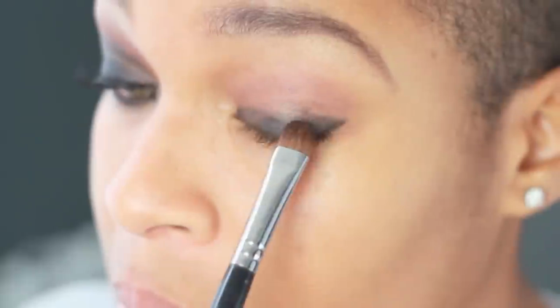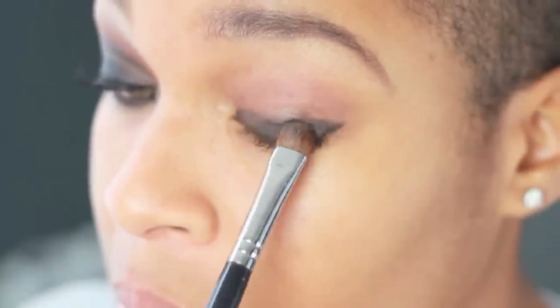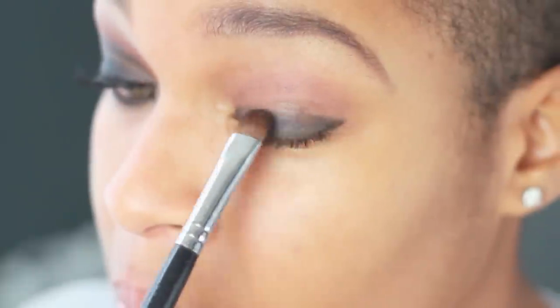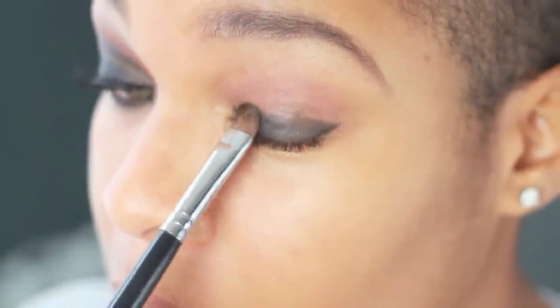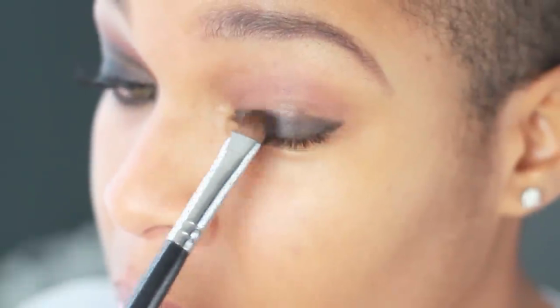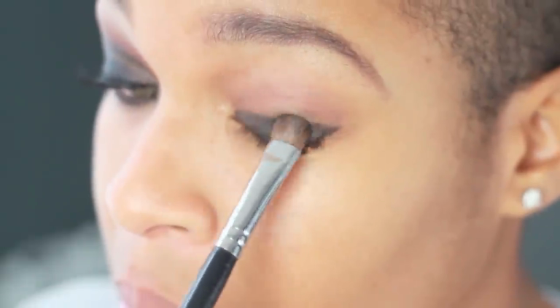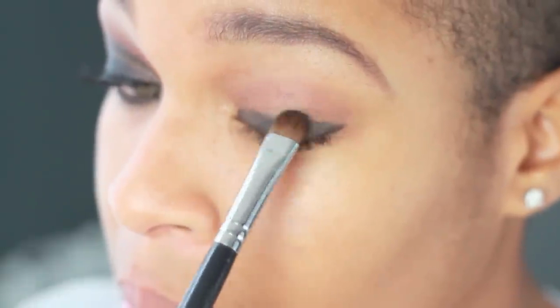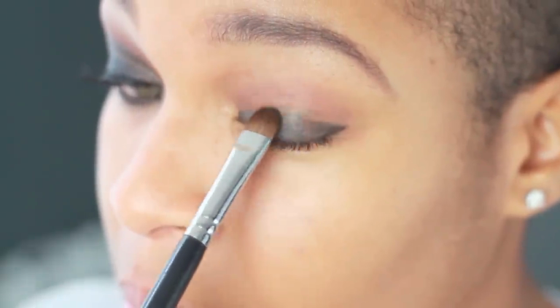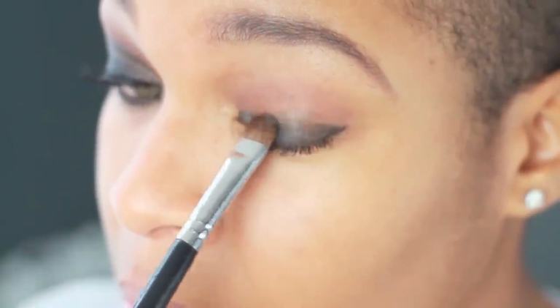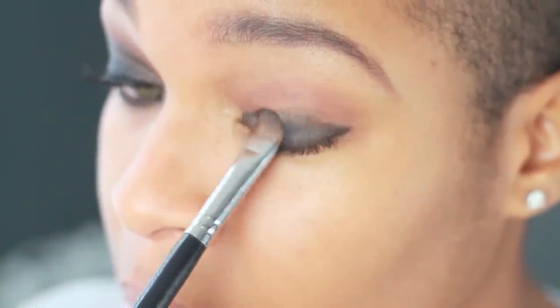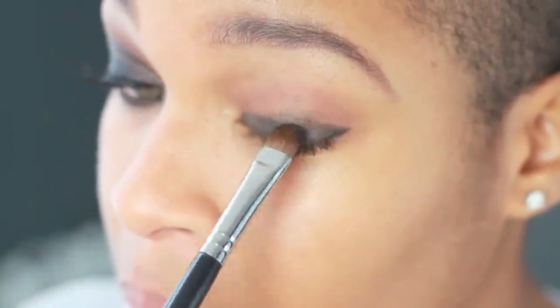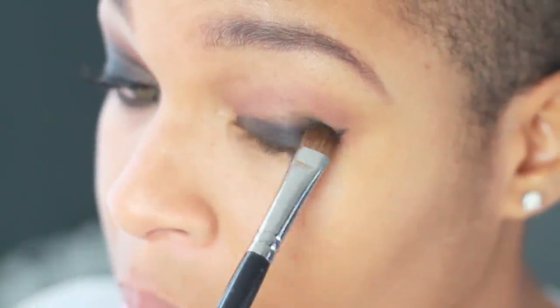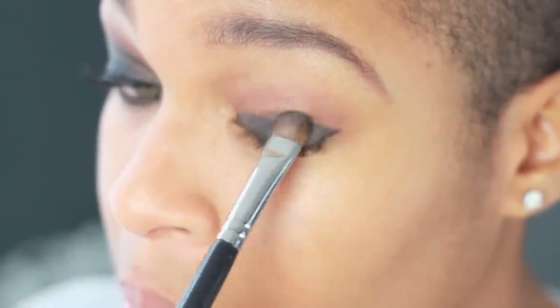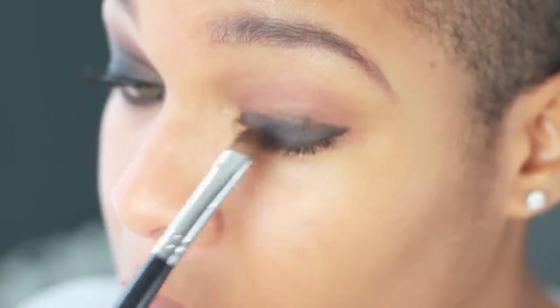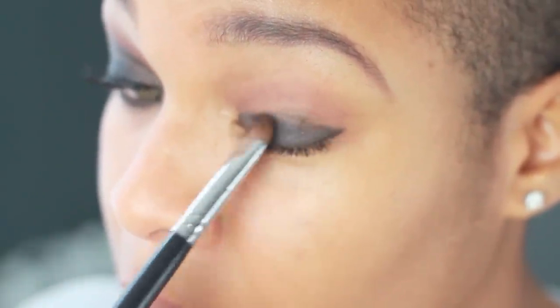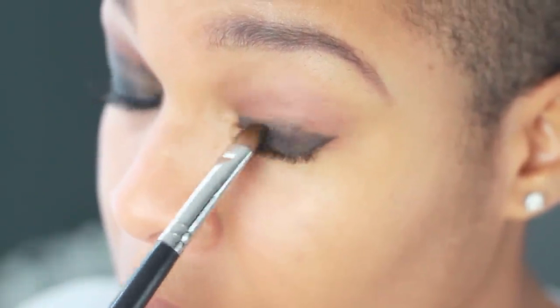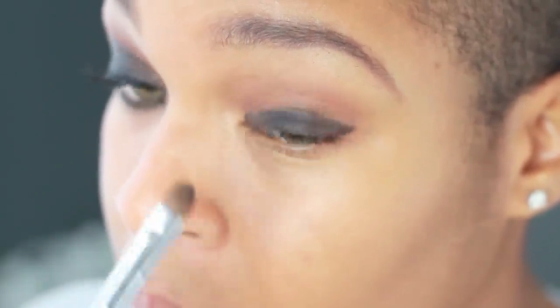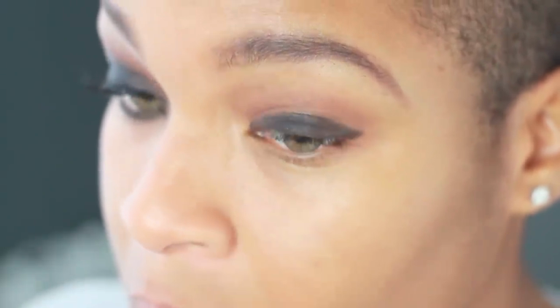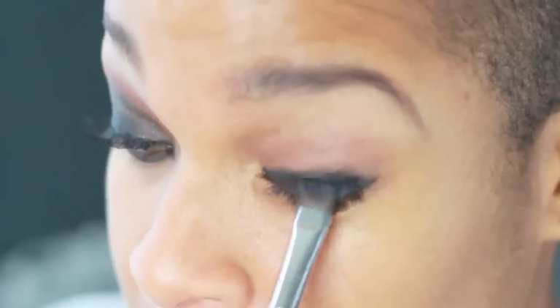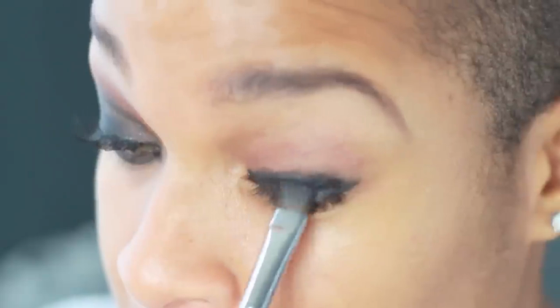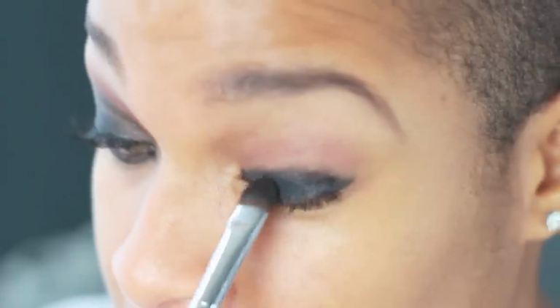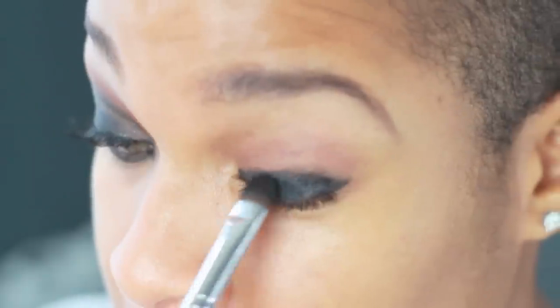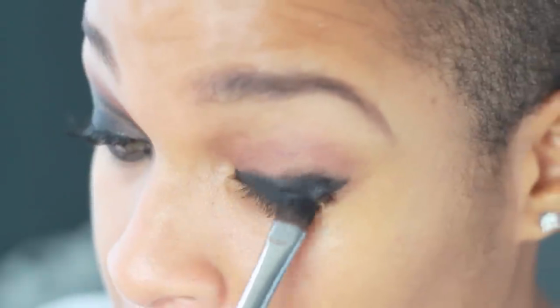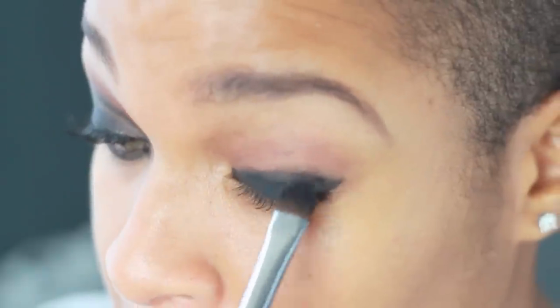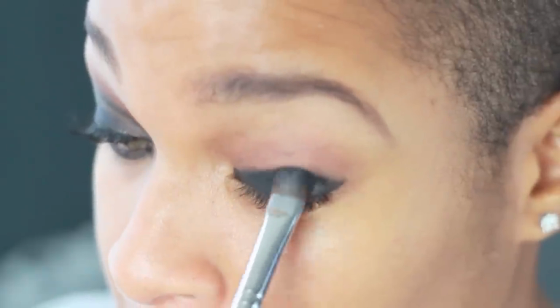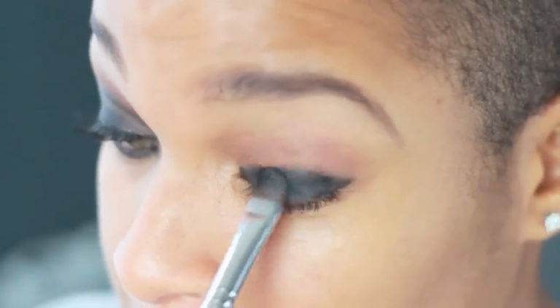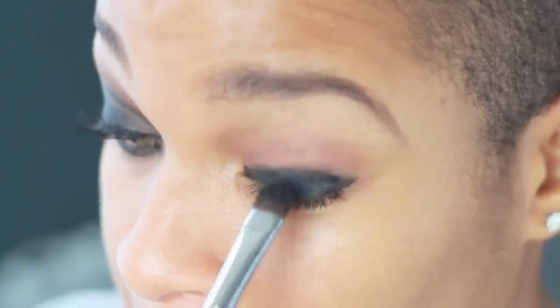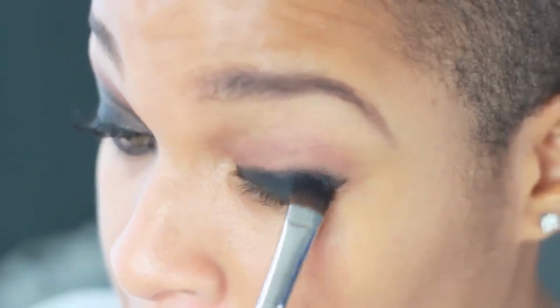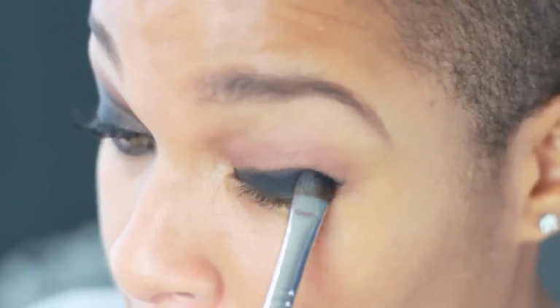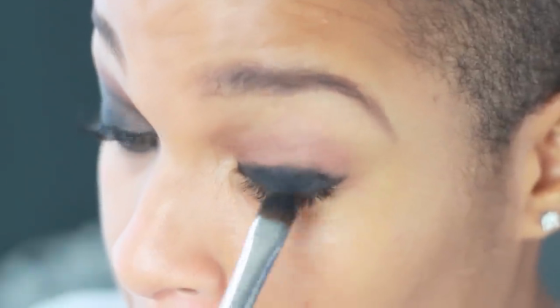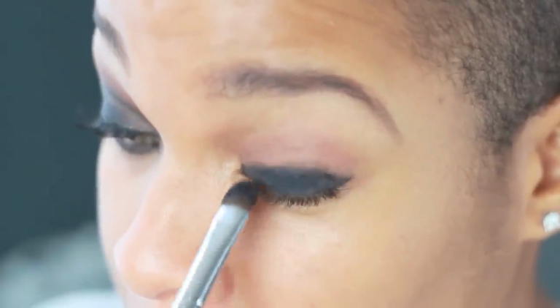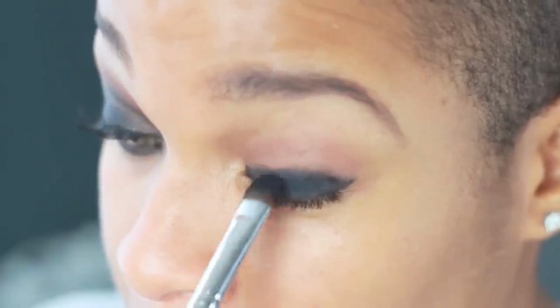Apply a deep dark shadow to the lid and blend to soften the line.